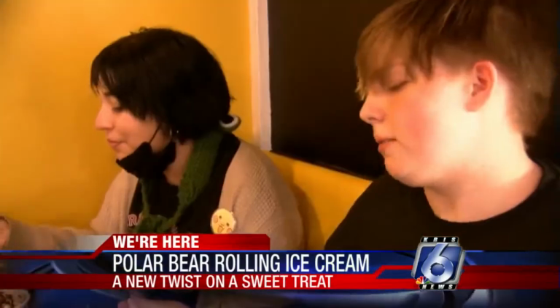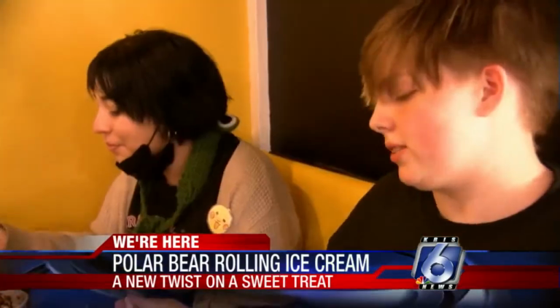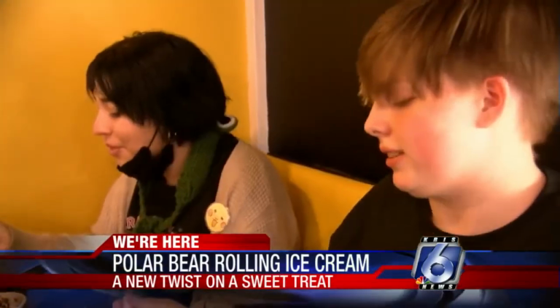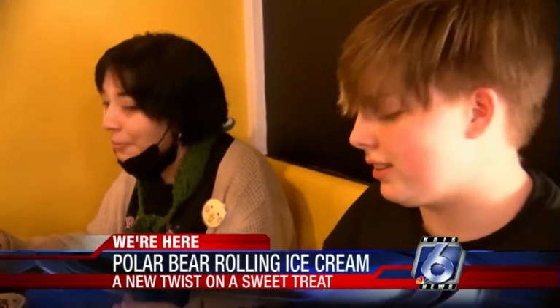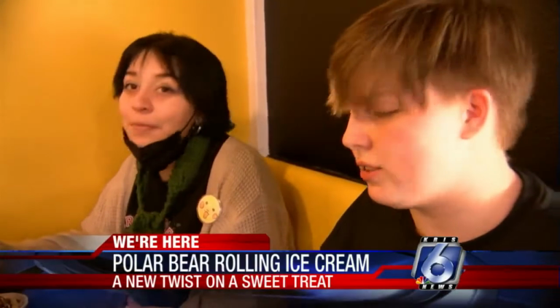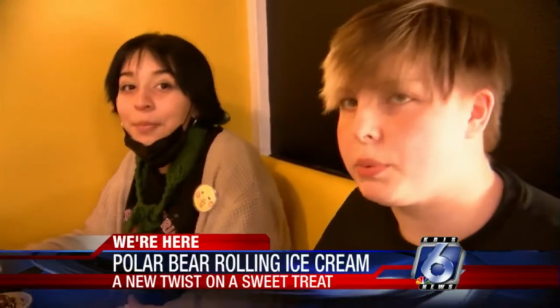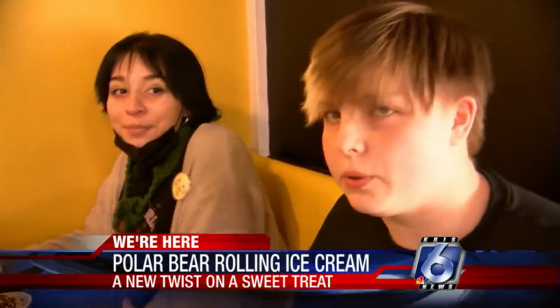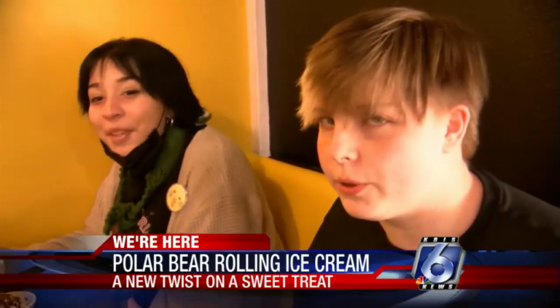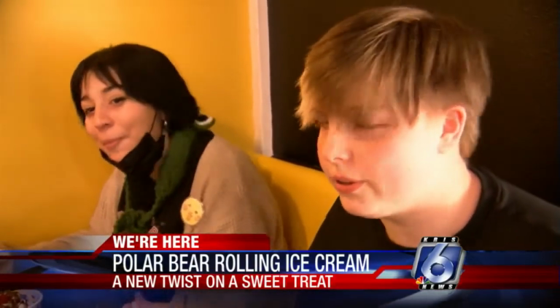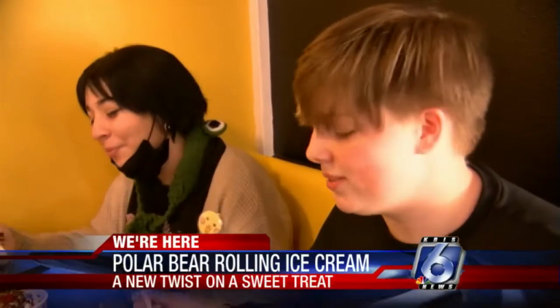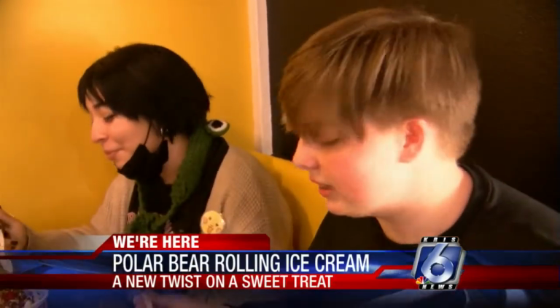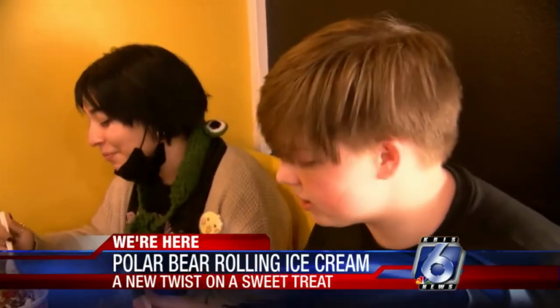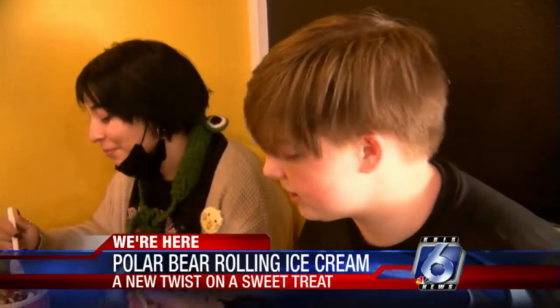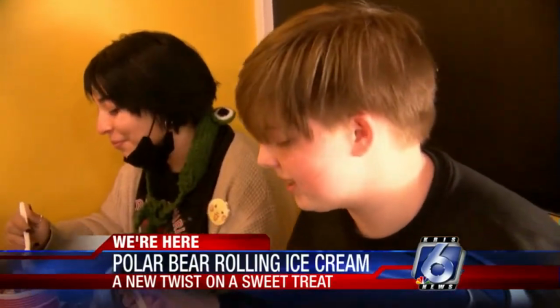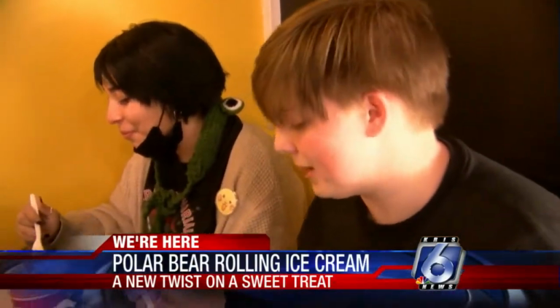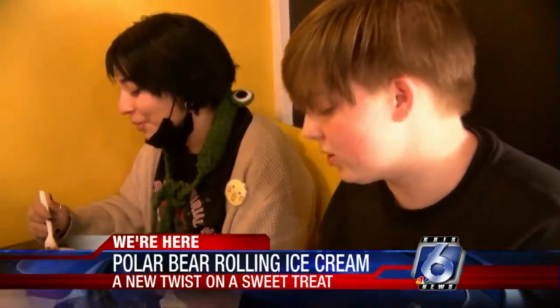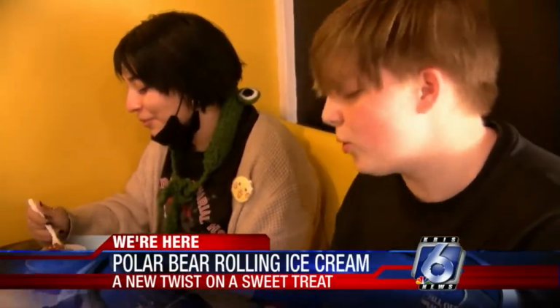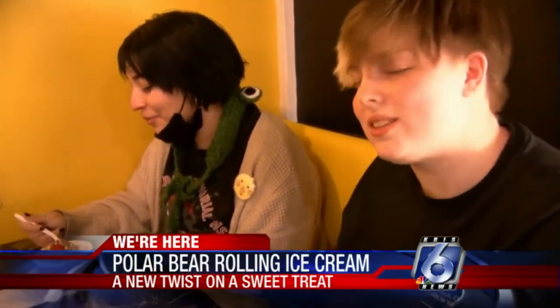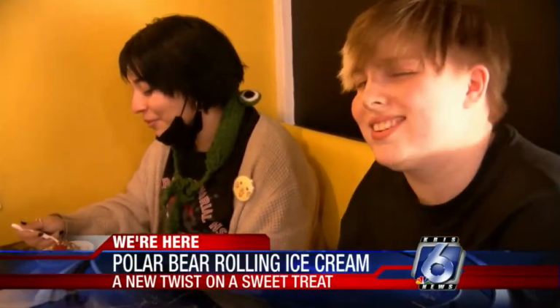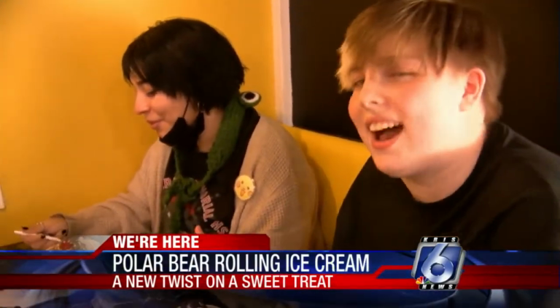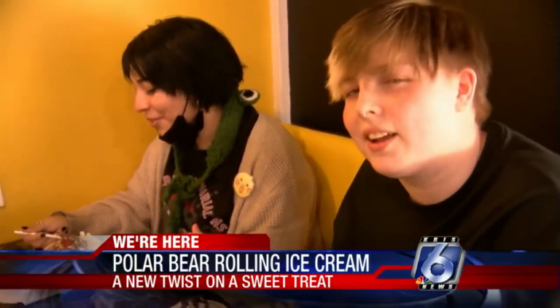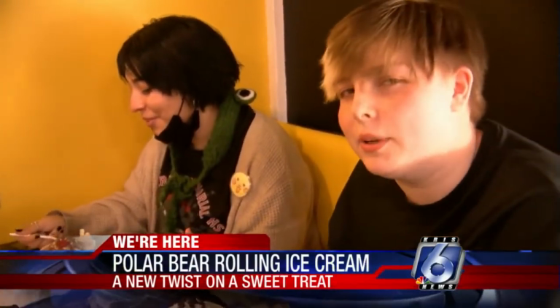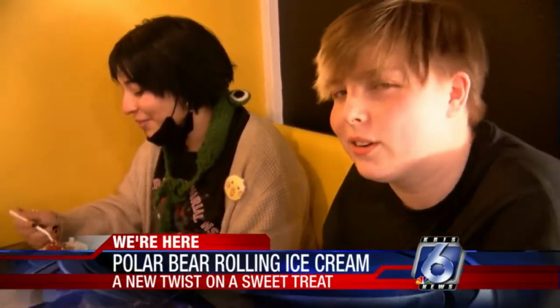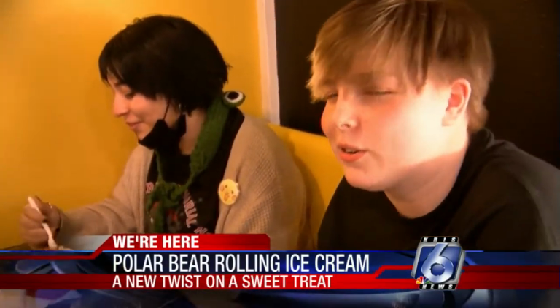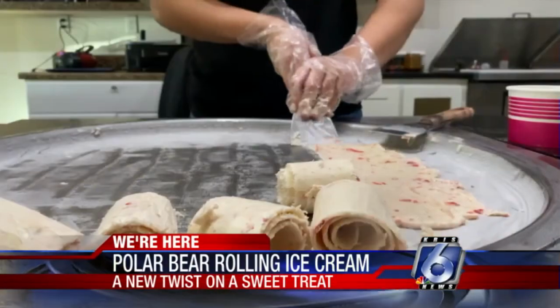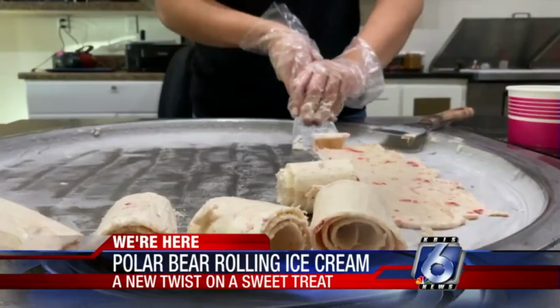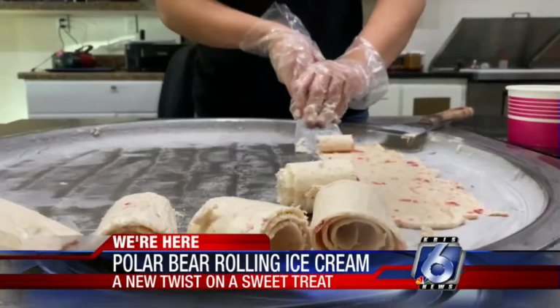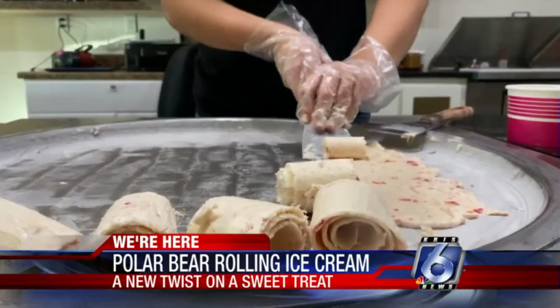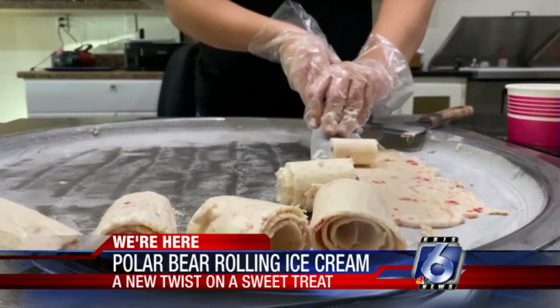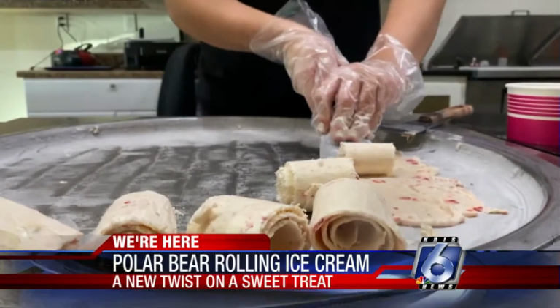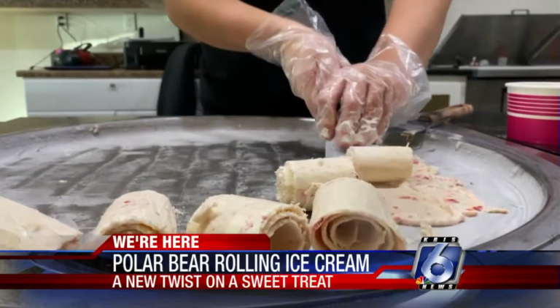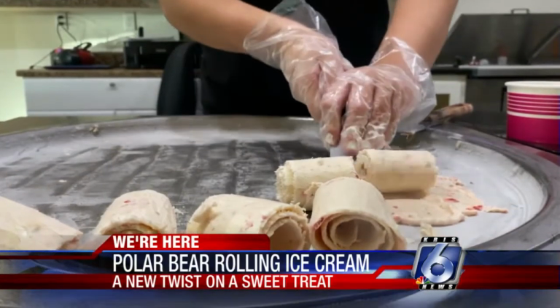Obviously these are beautiful, delicious. There's no reason to not come here. Who doesn't like rolled ice cream?